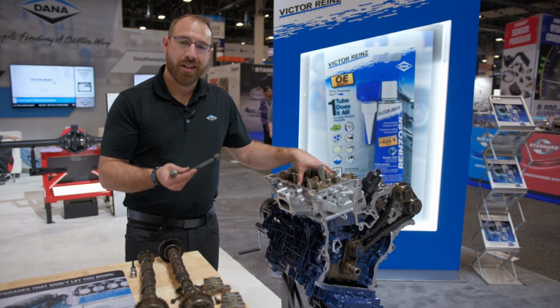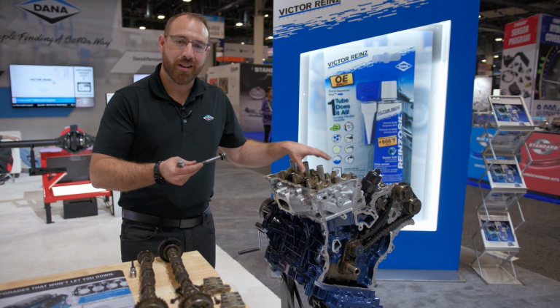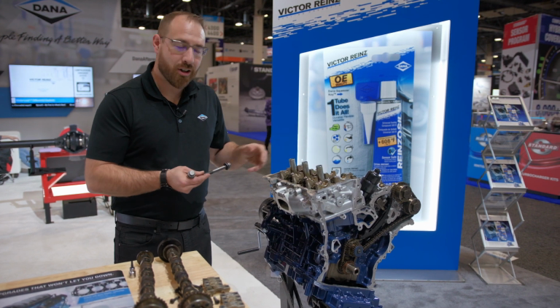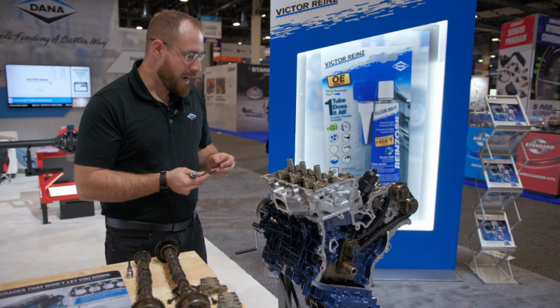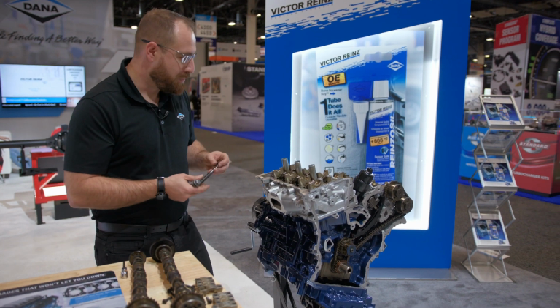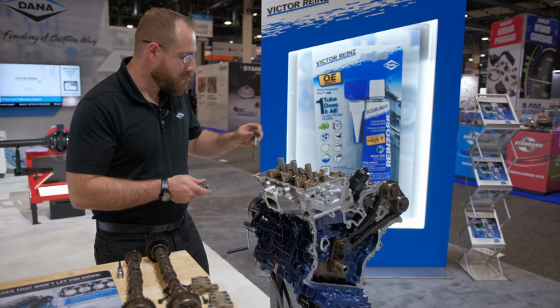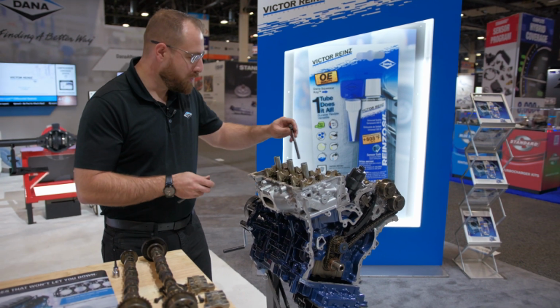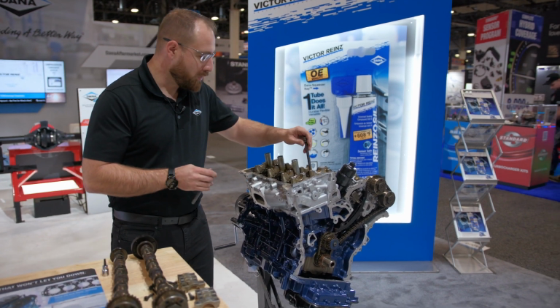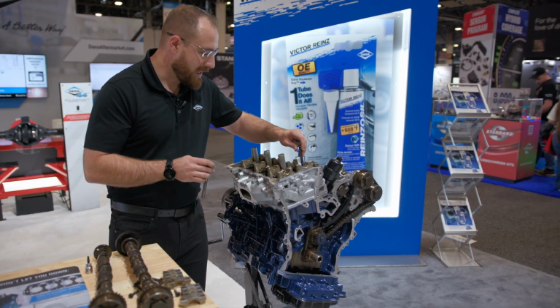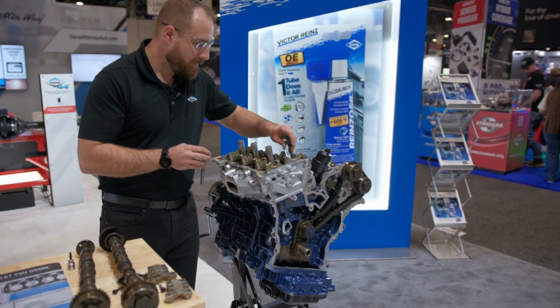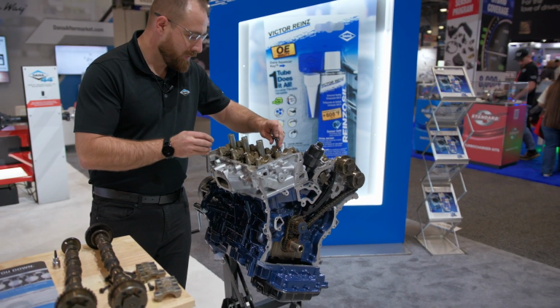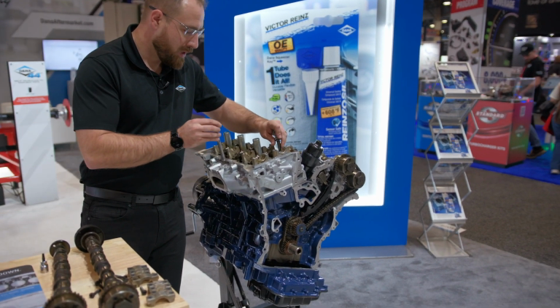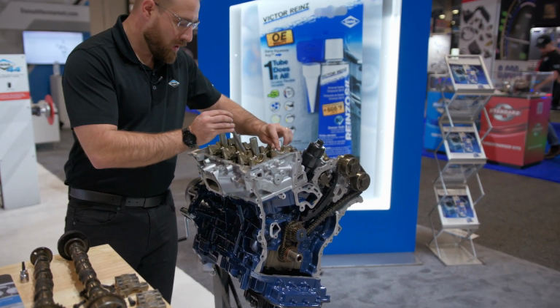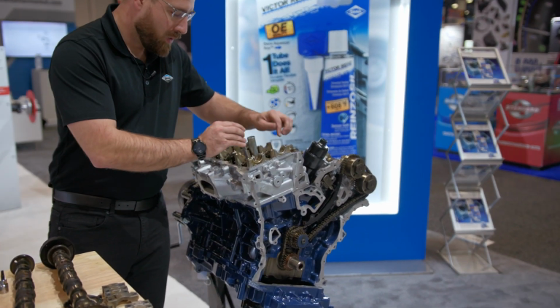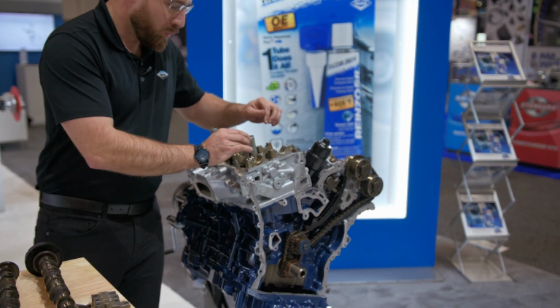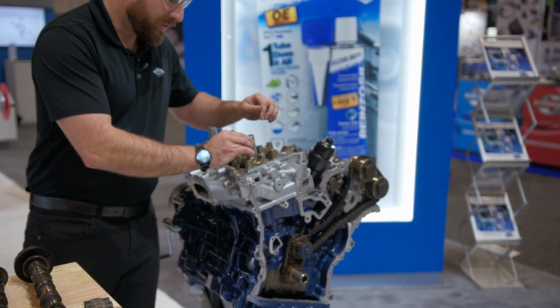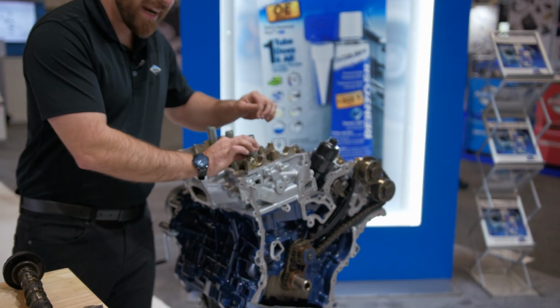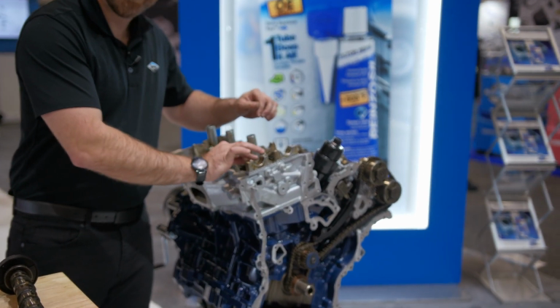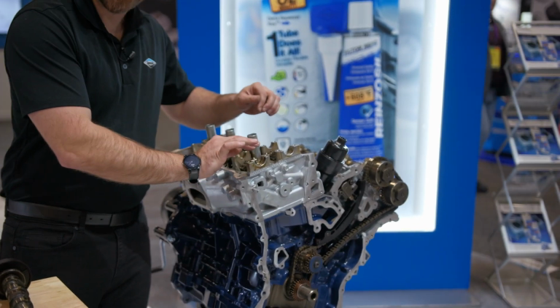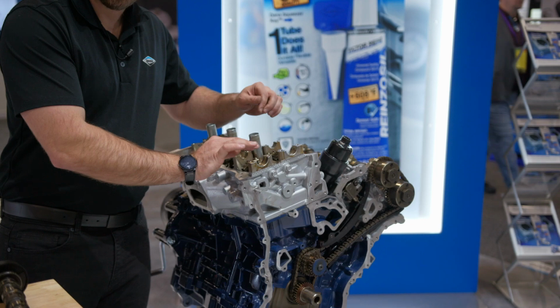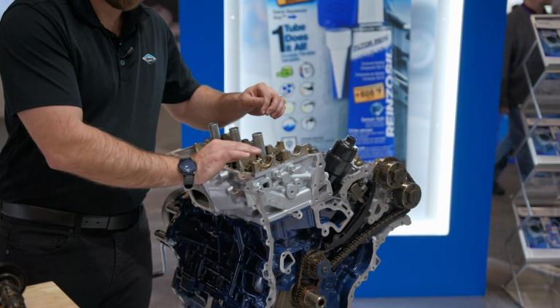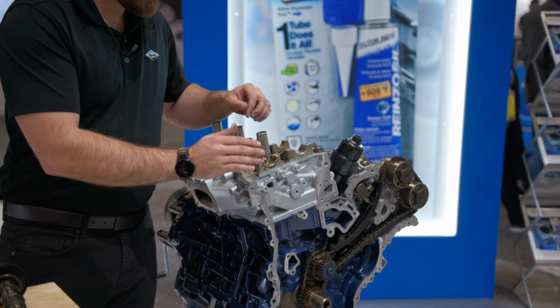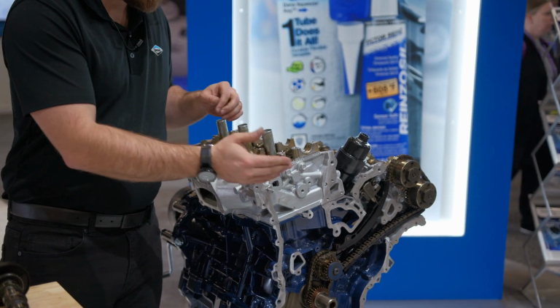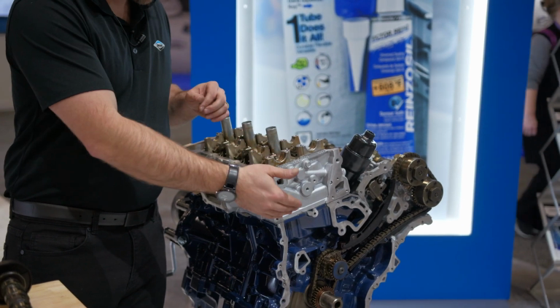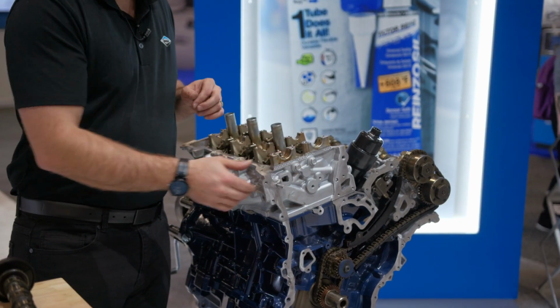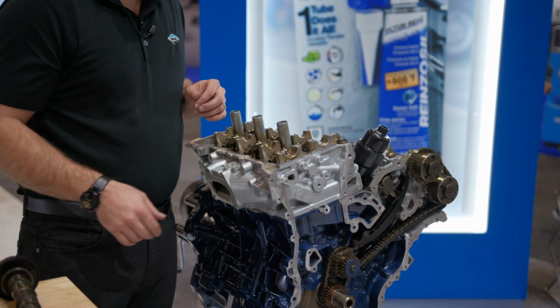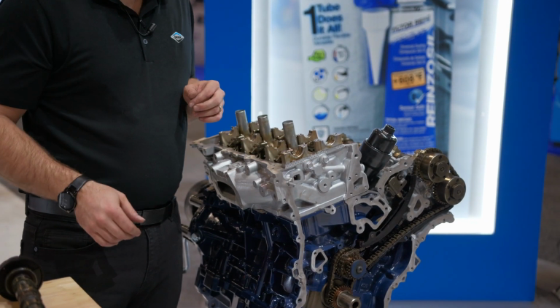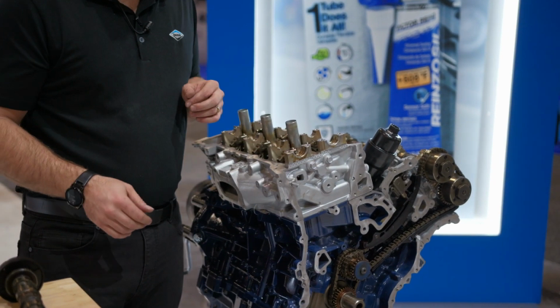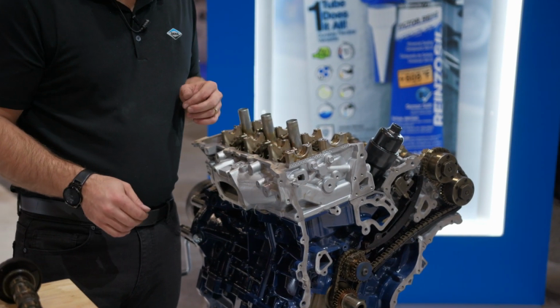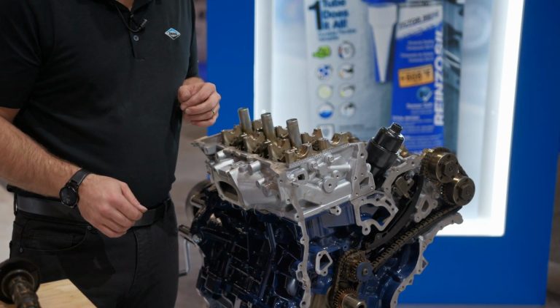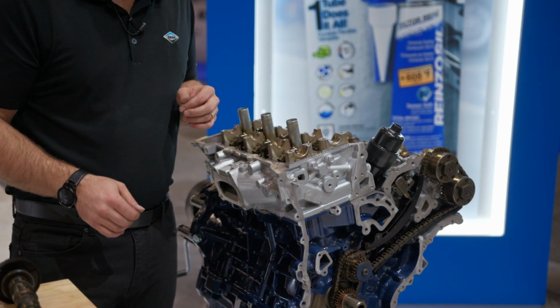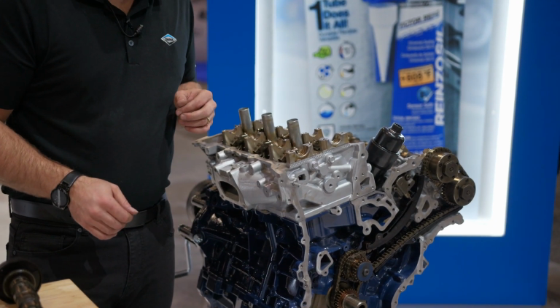Let's go ahead and put the new bolts in. We'll tighten it down and then go ahead and get to the front cover.